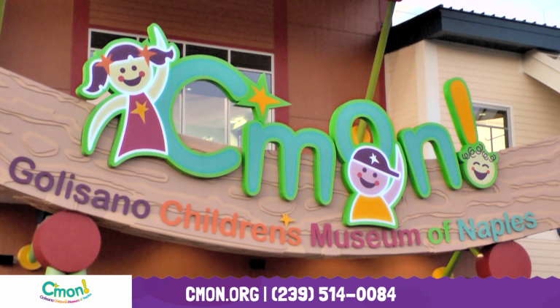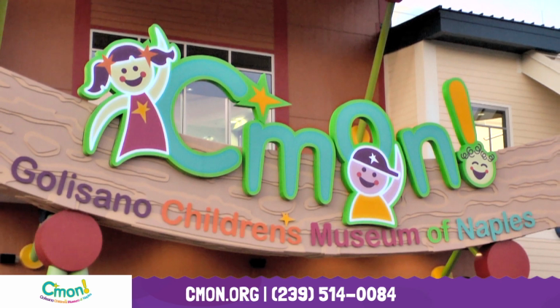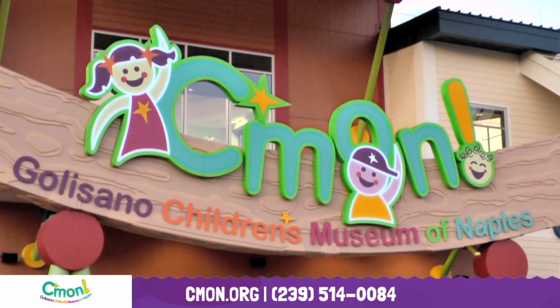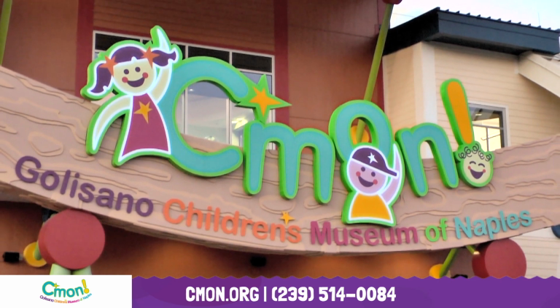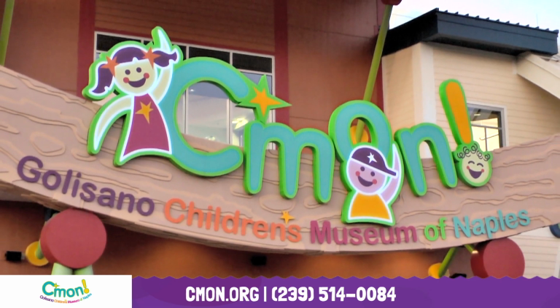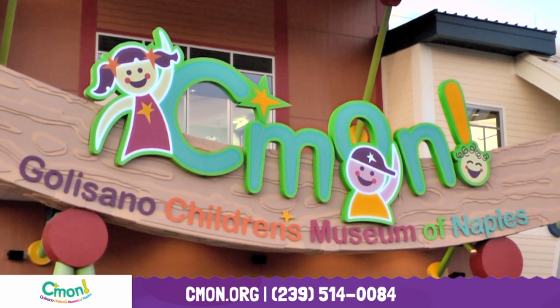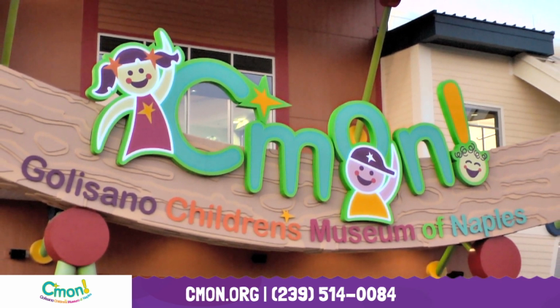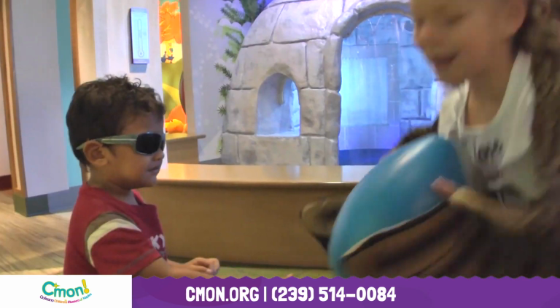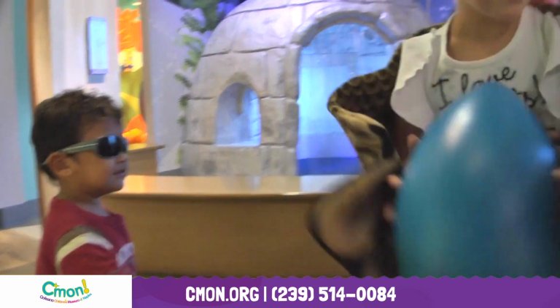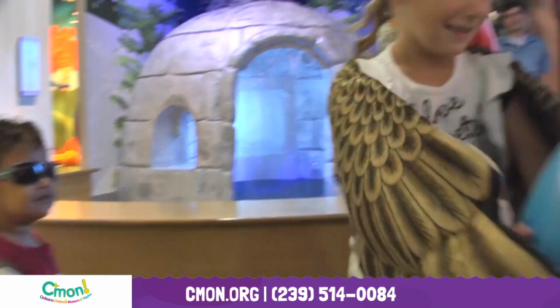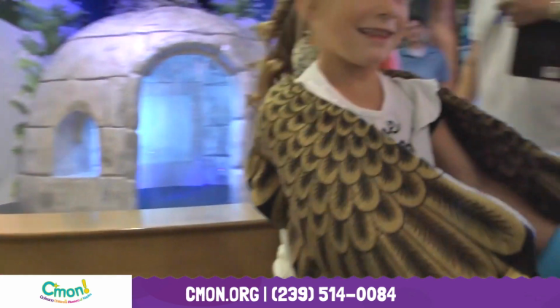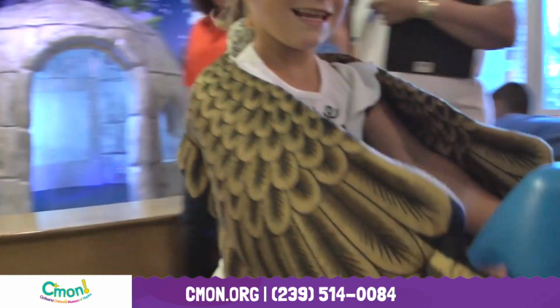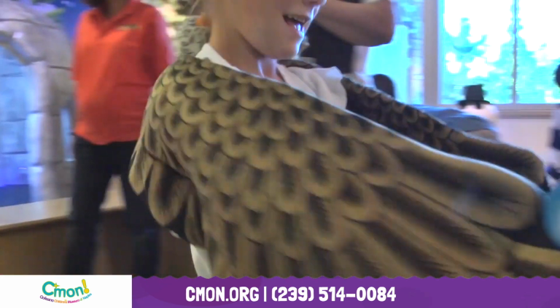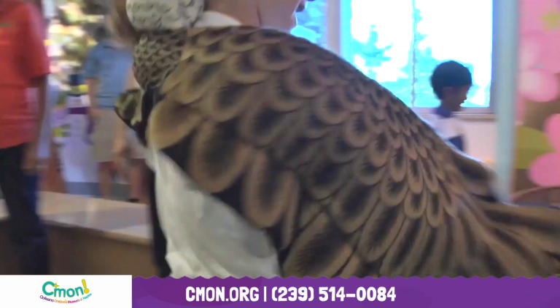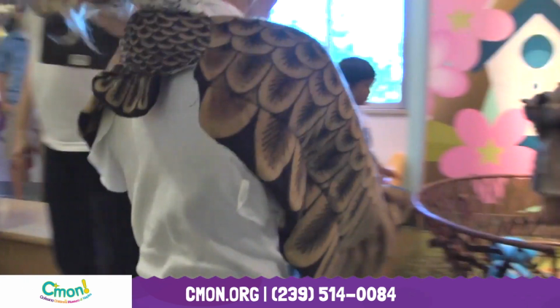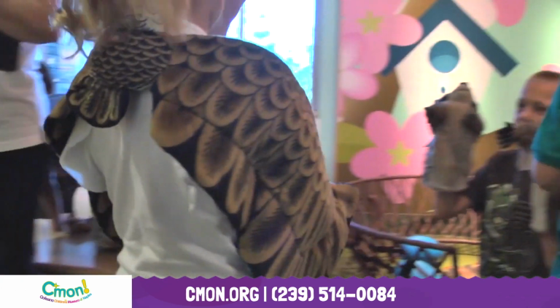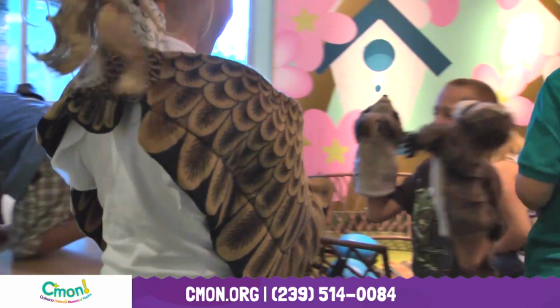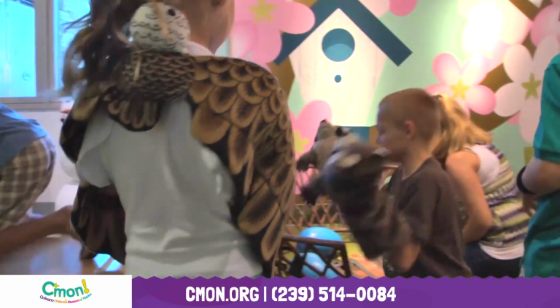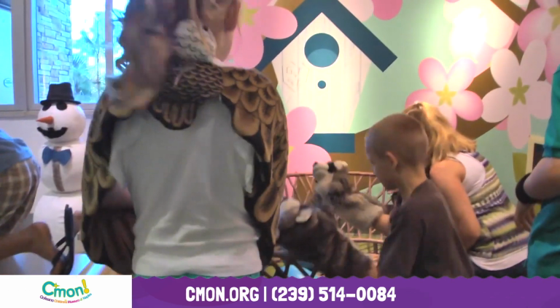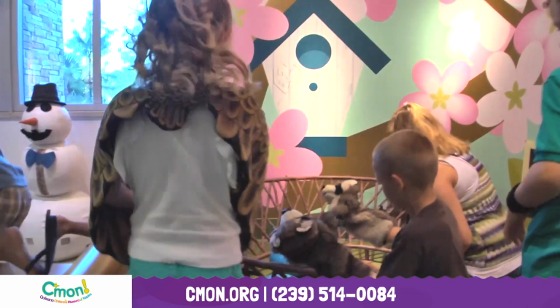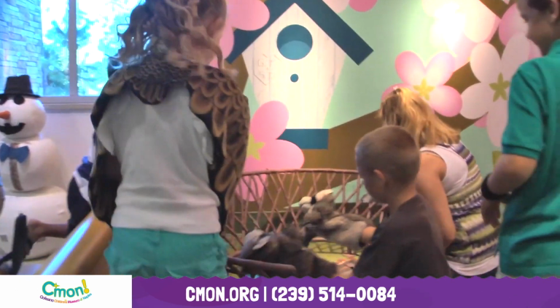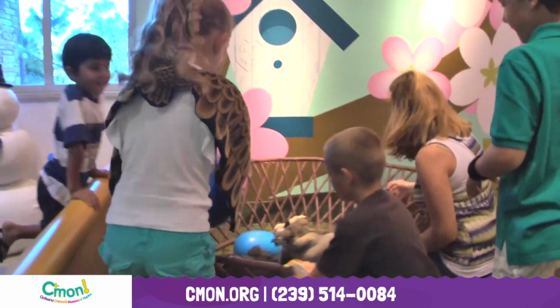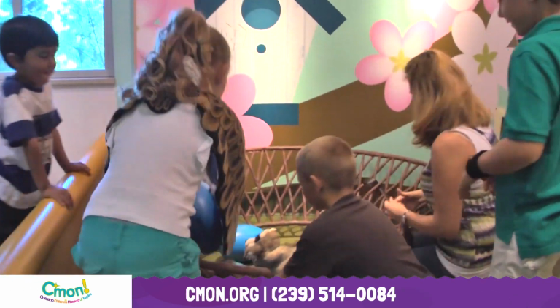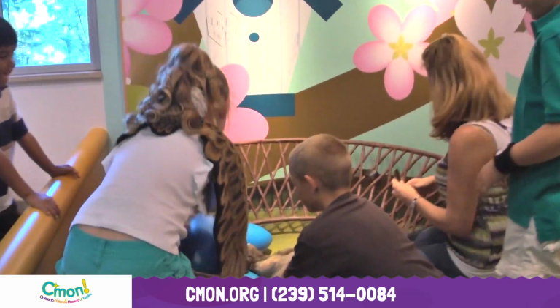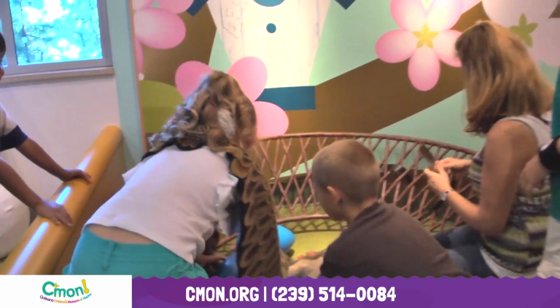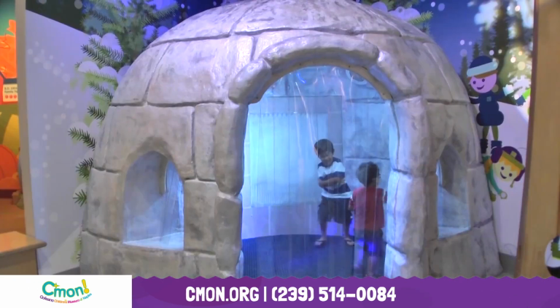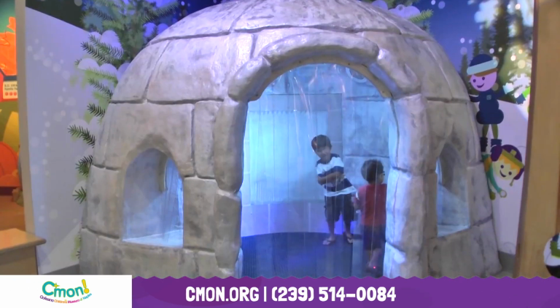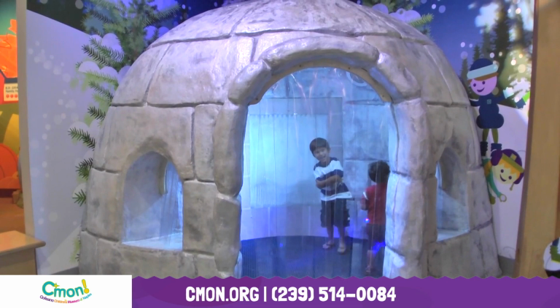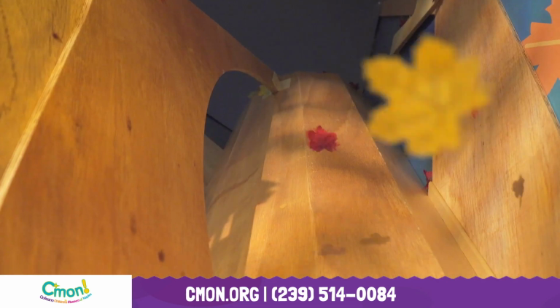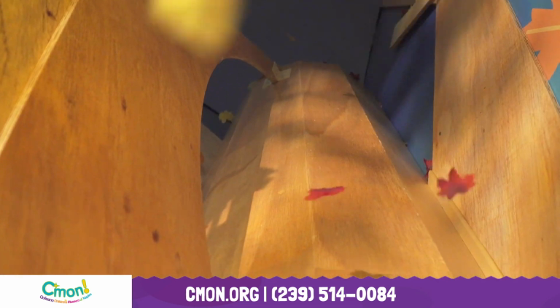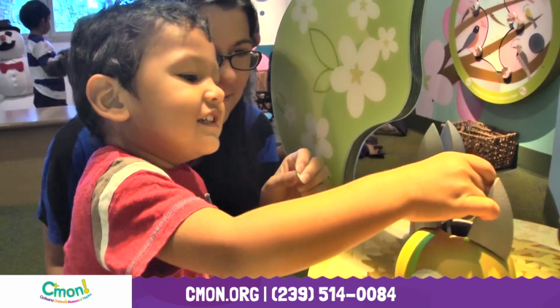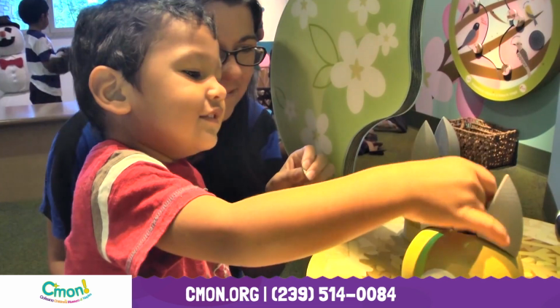Come on! Visit Mother Nature's house to experience the four seasons of summer, winter, autumn, and spring.